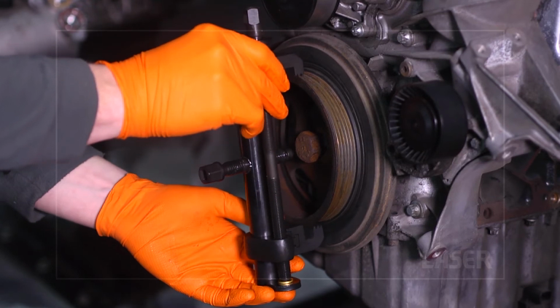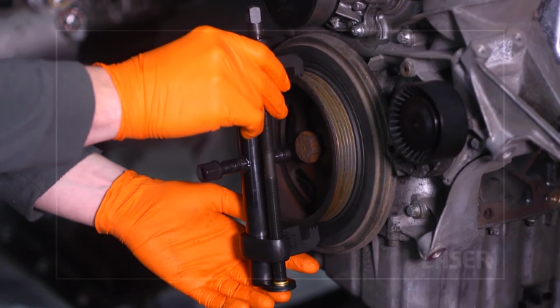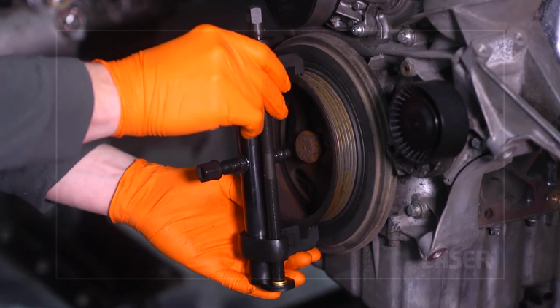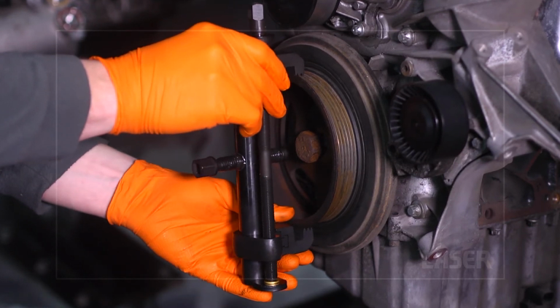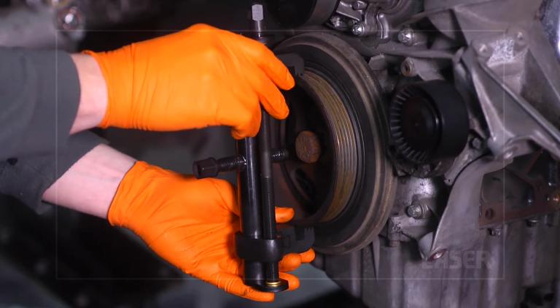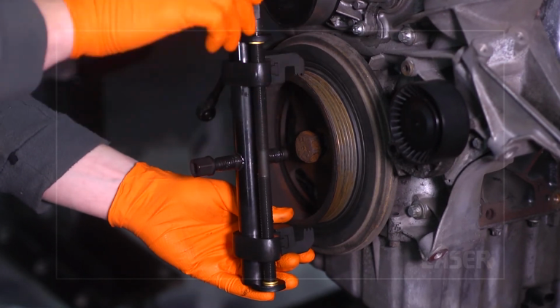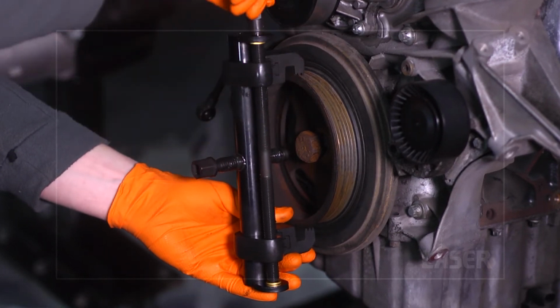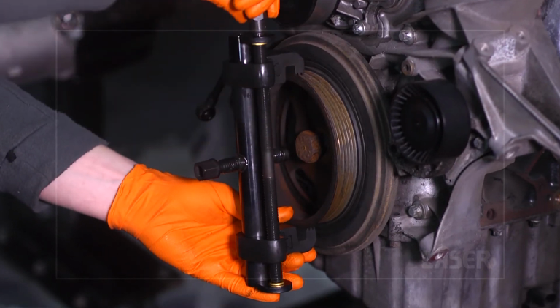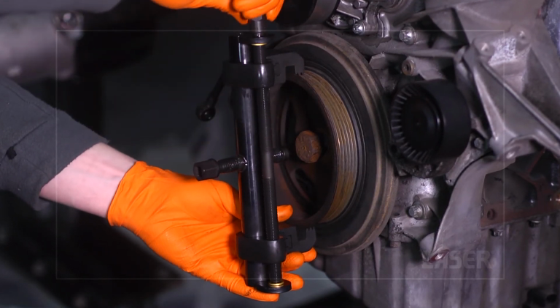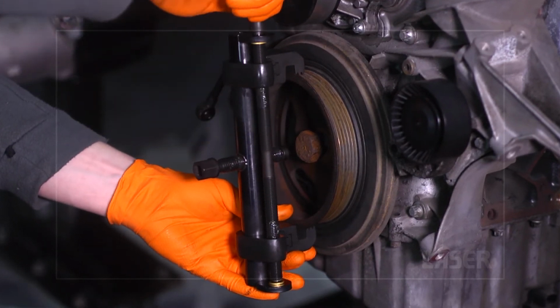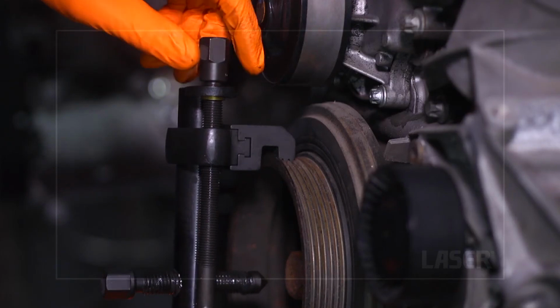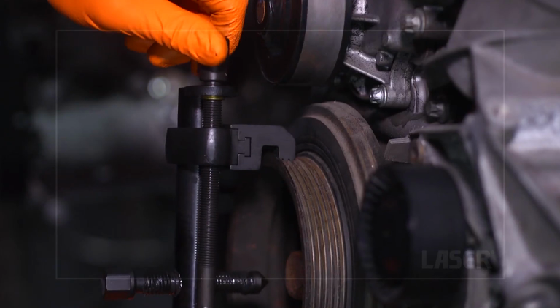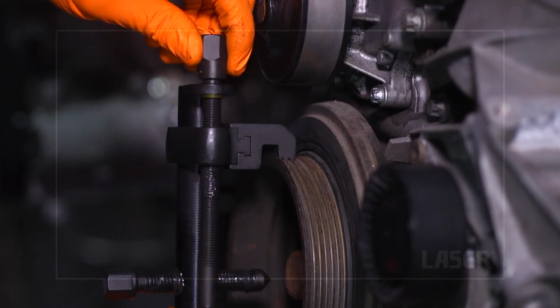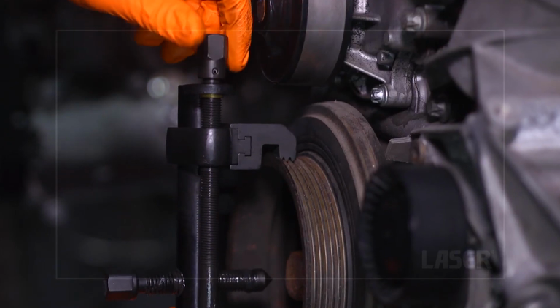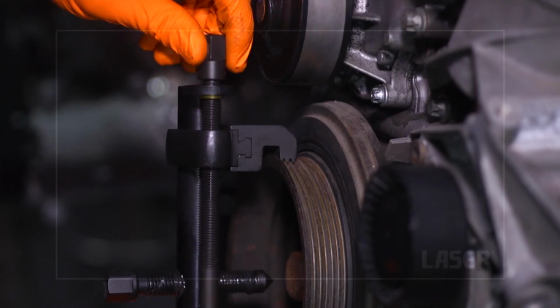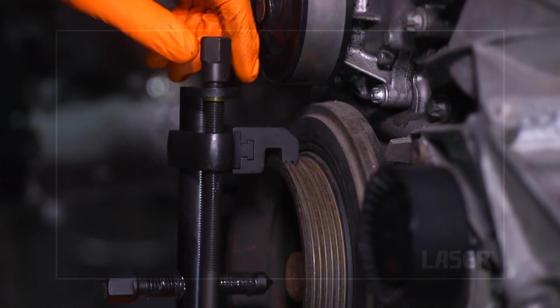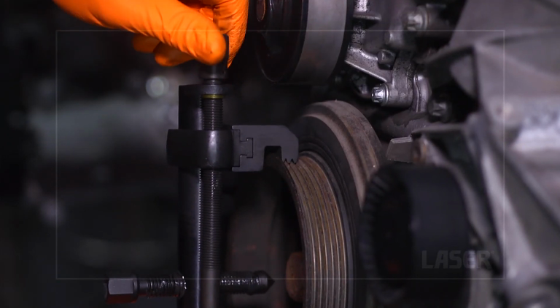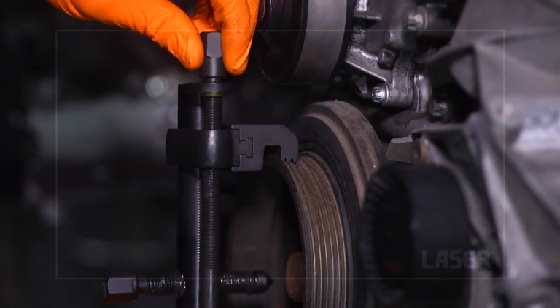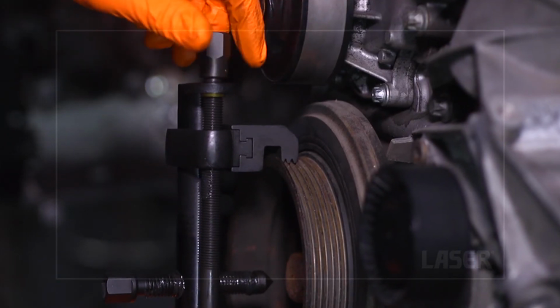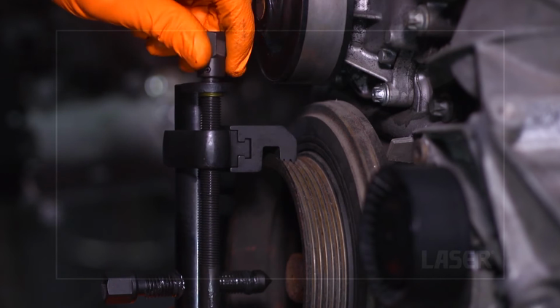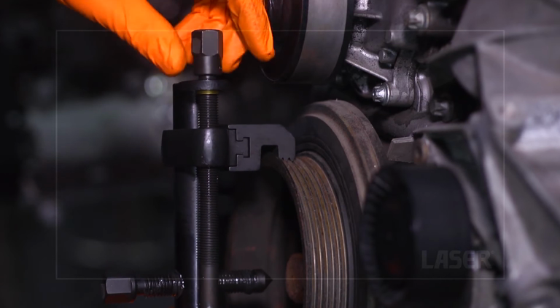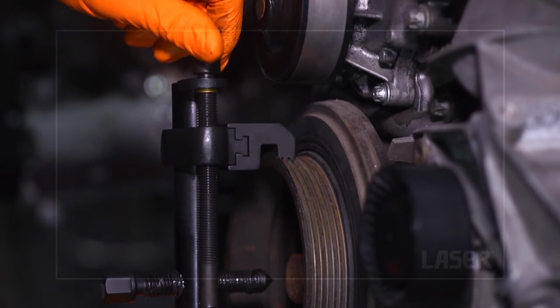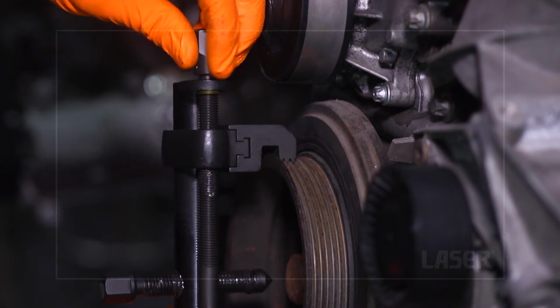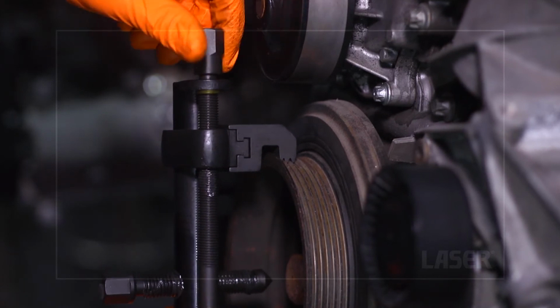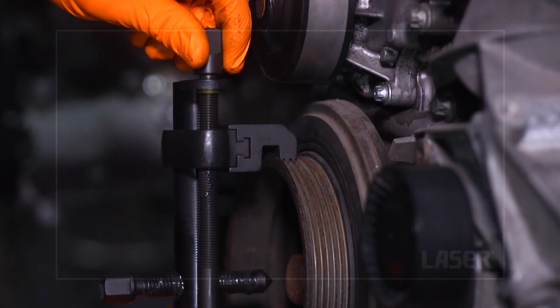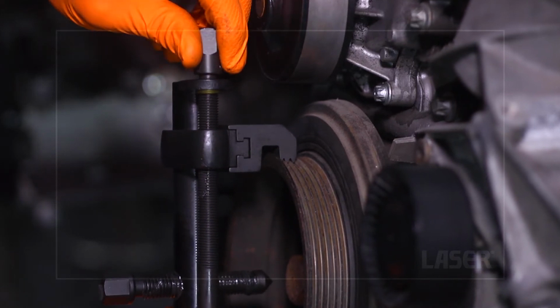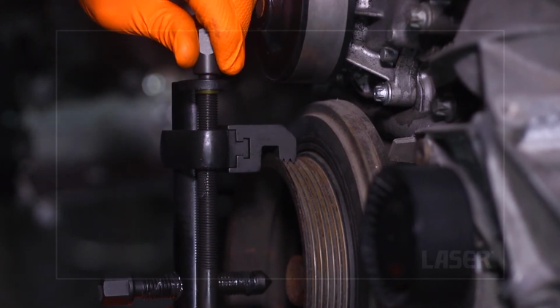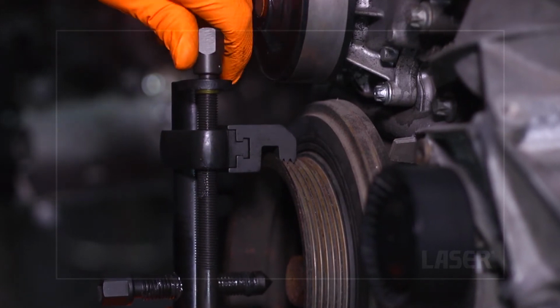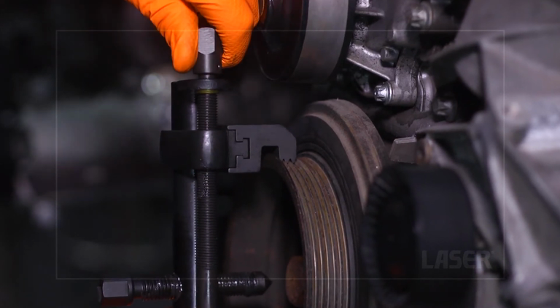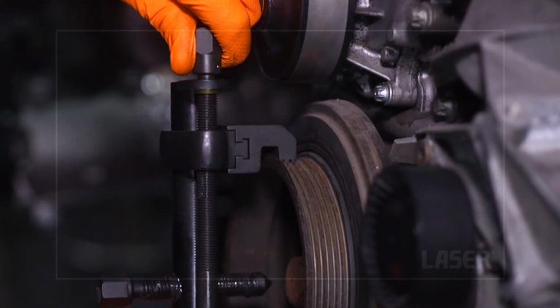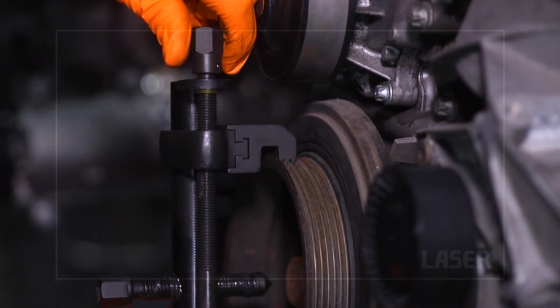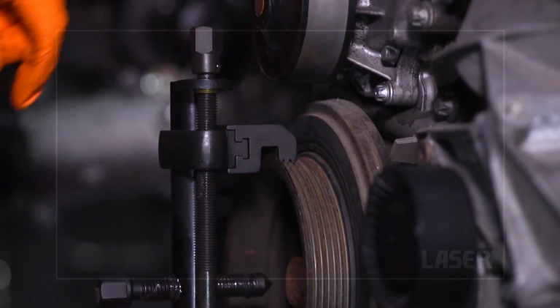Mount the puller onto the pulley wheel. Note how the clamps grip directly onto the pulley ribs and don't pull against the outer edge.